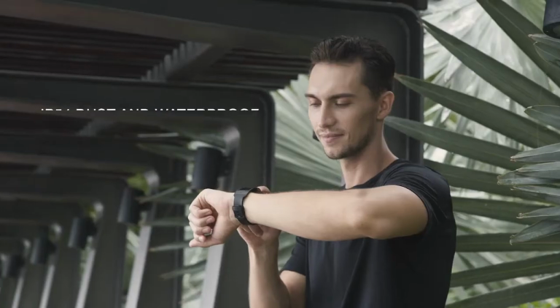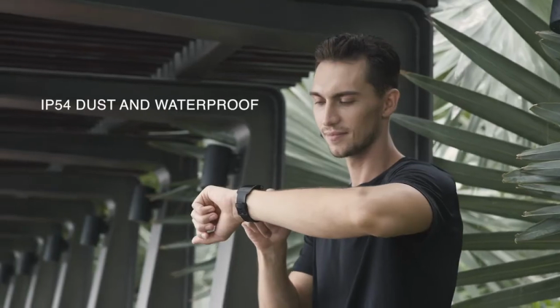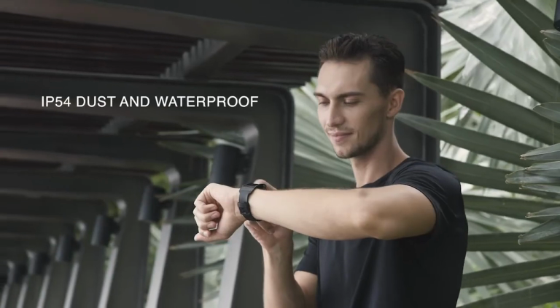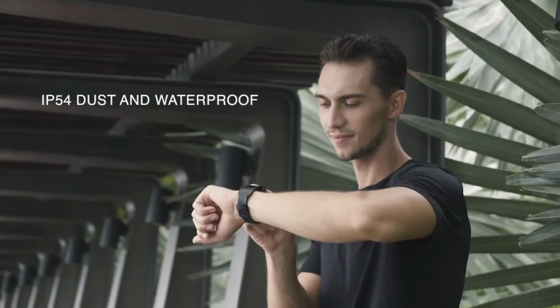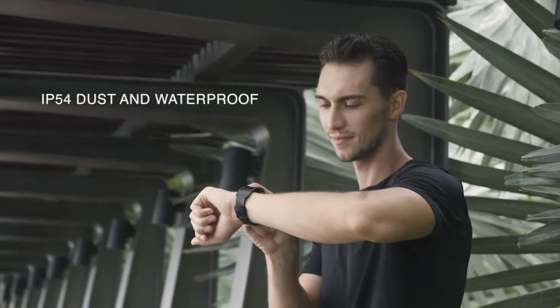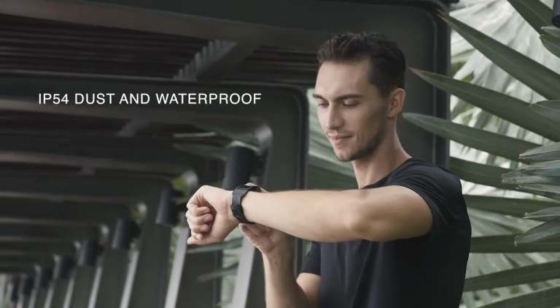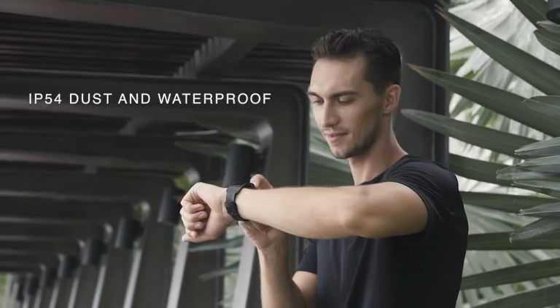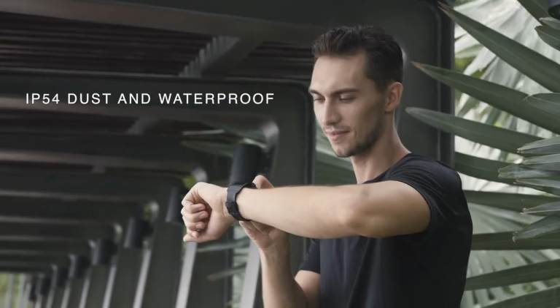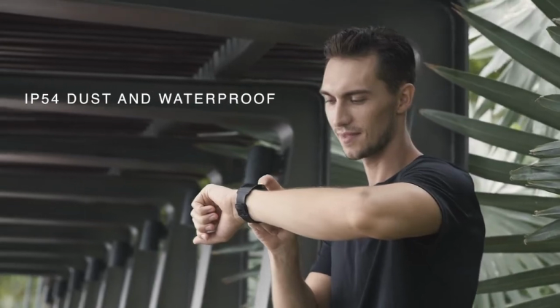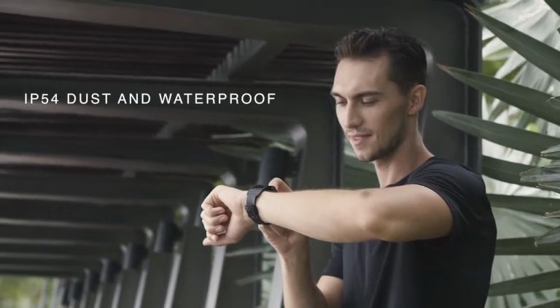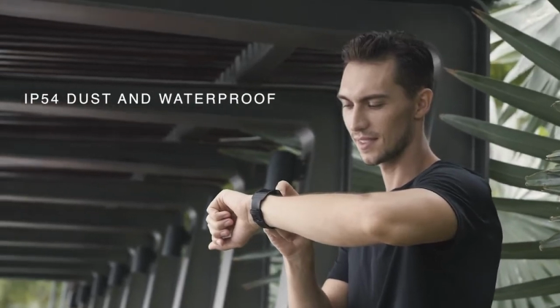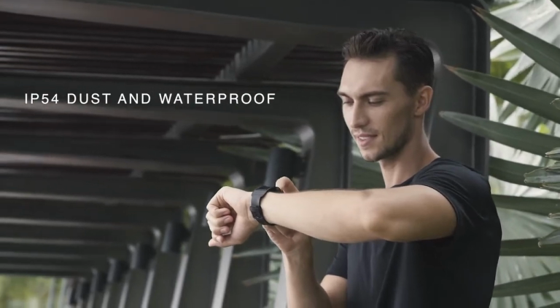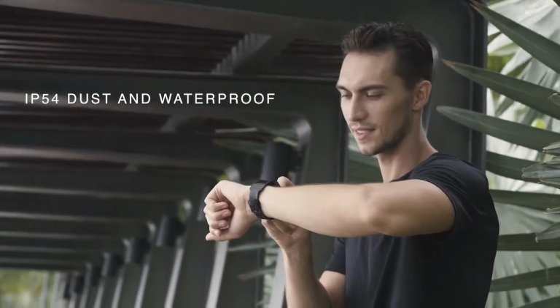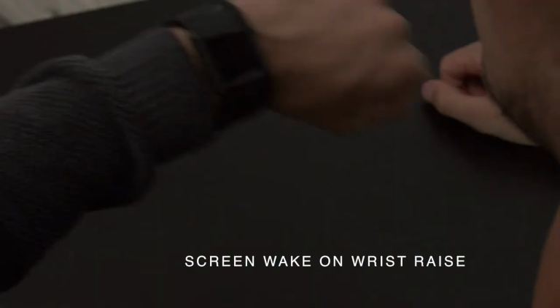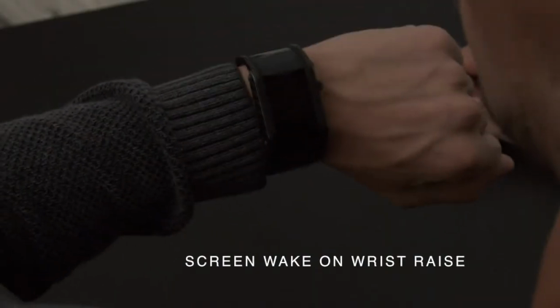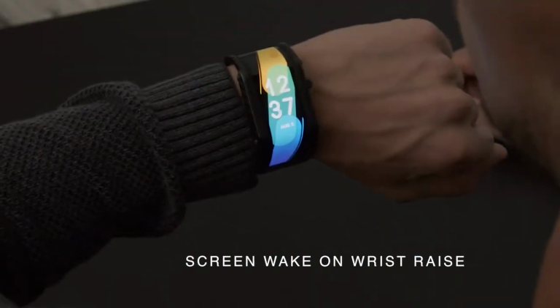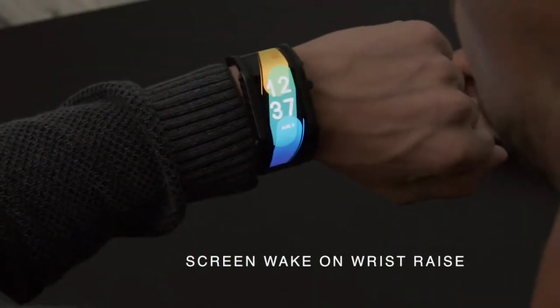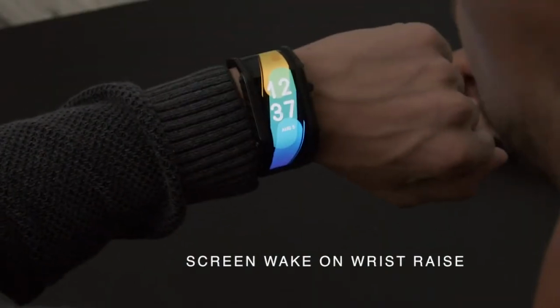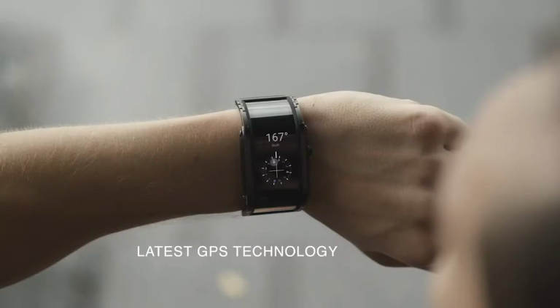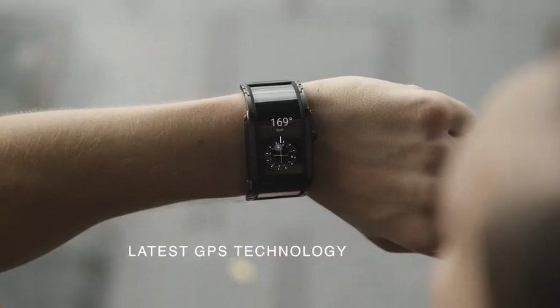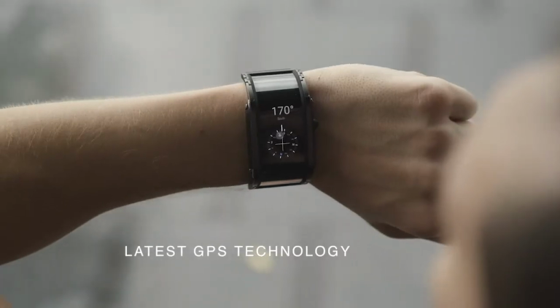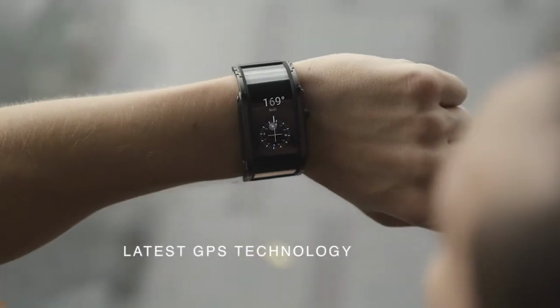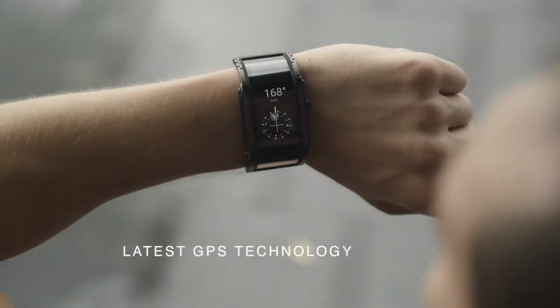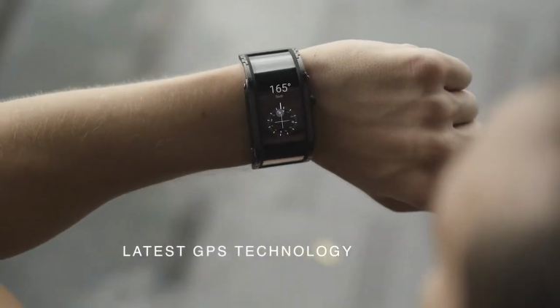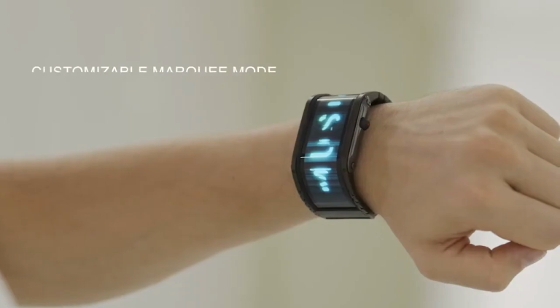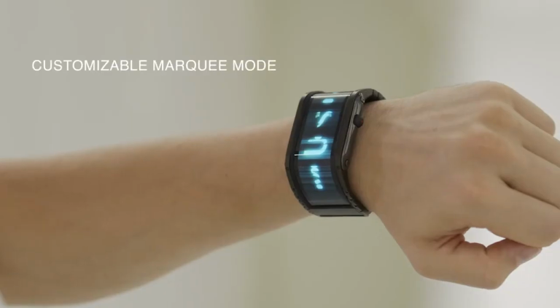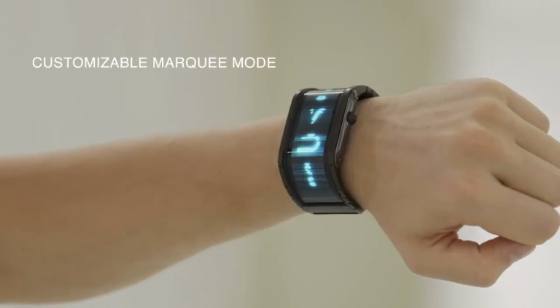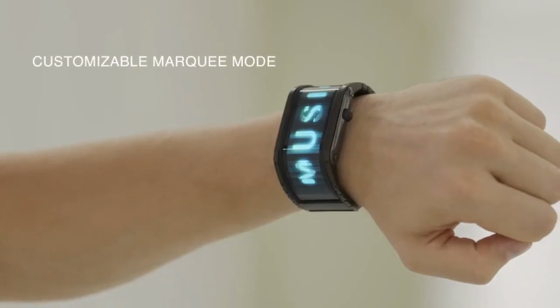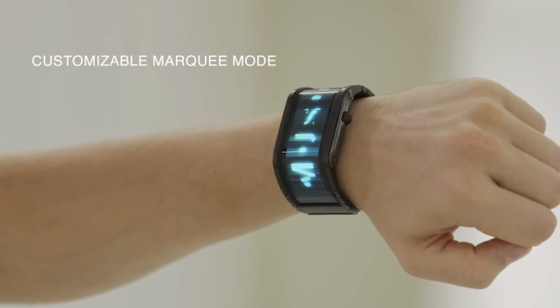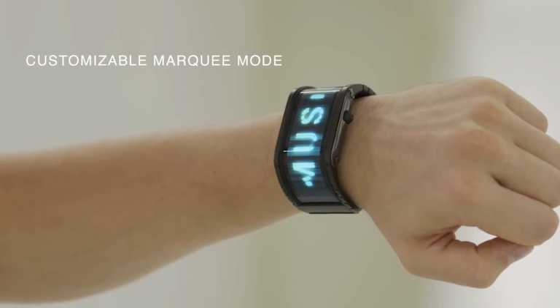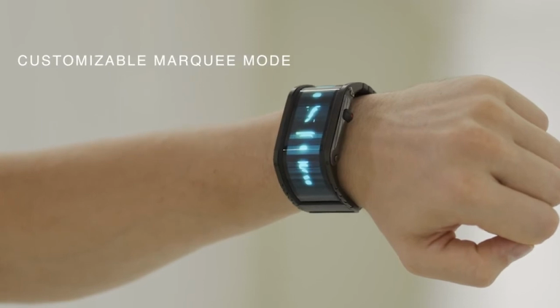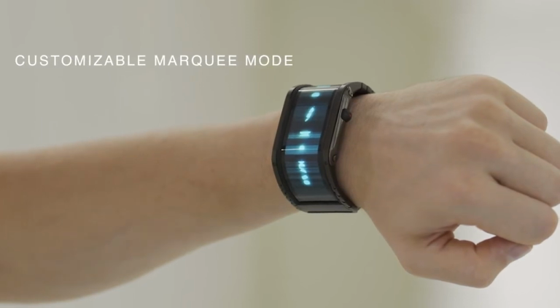The watch includes a lot of additional features, such as screen wake on wrist raise, a compass, and a customizable marquee mode.